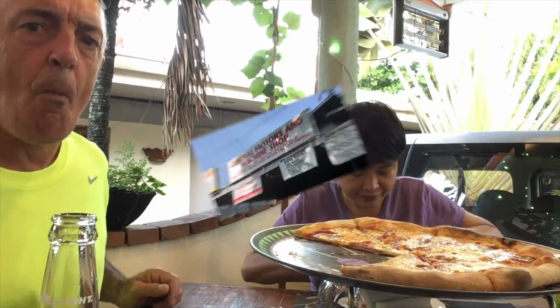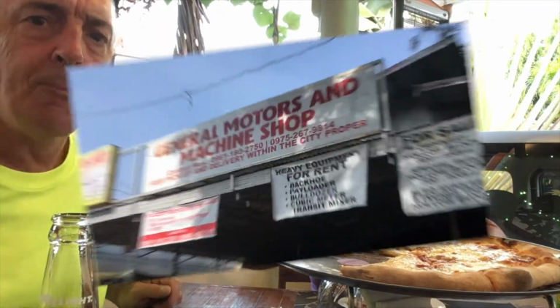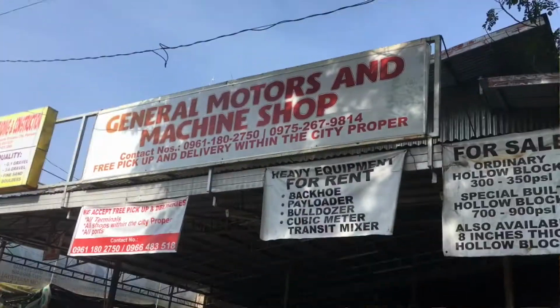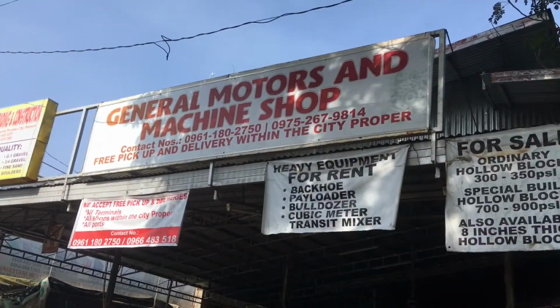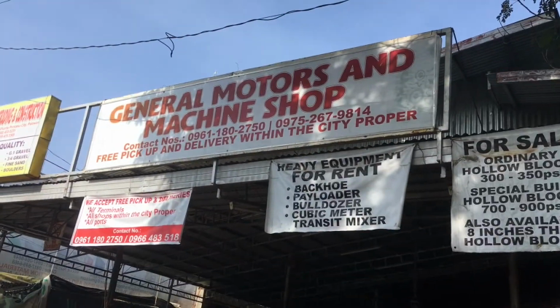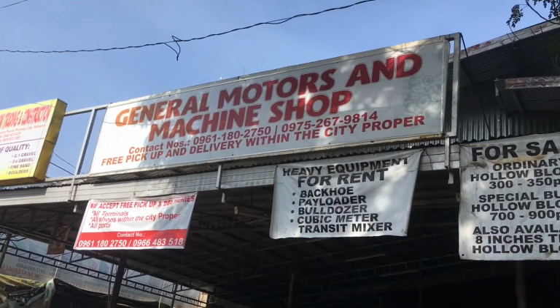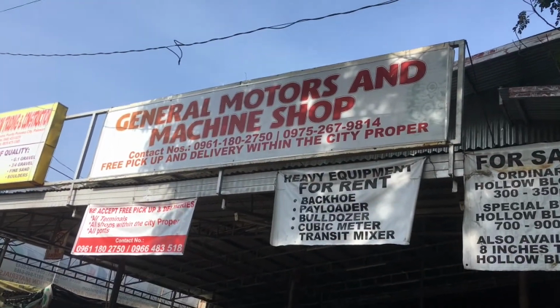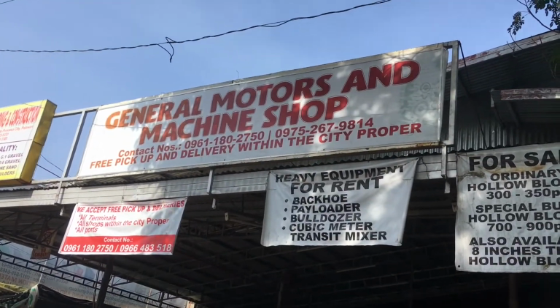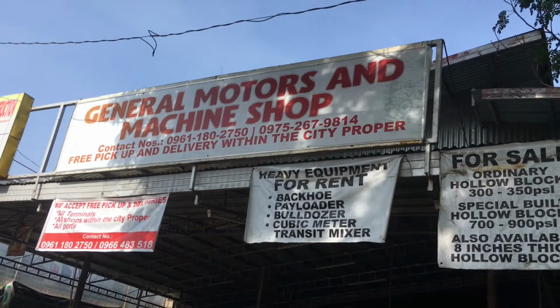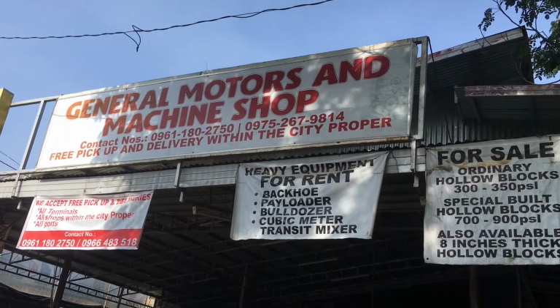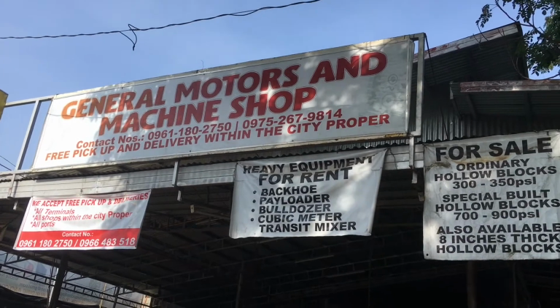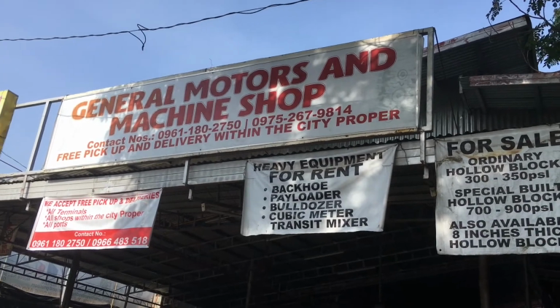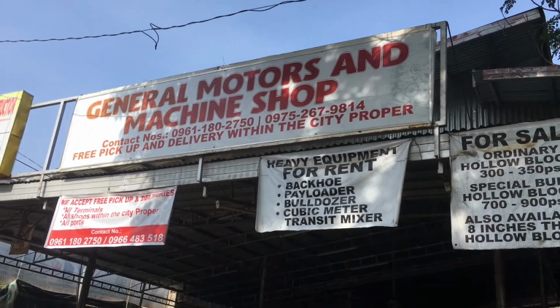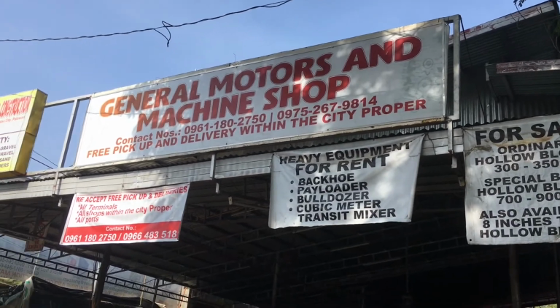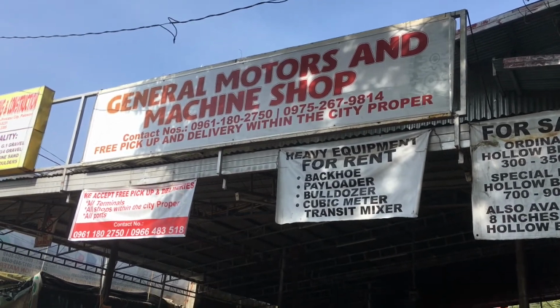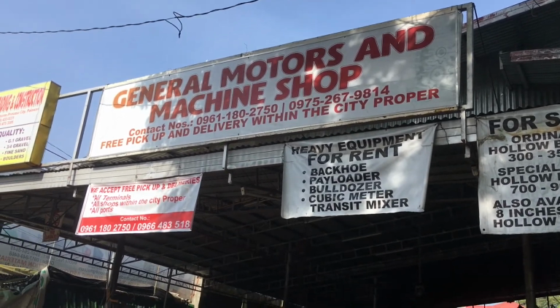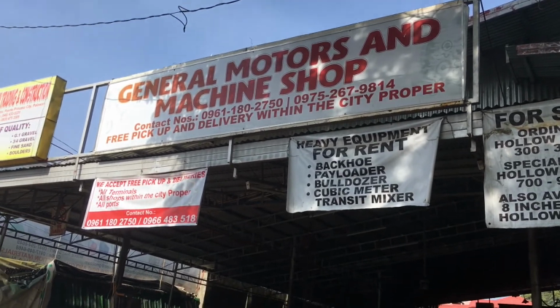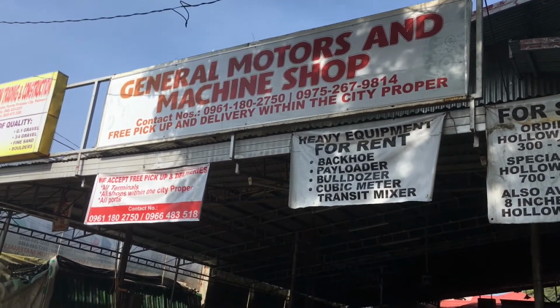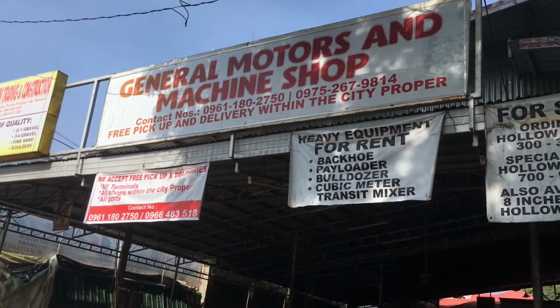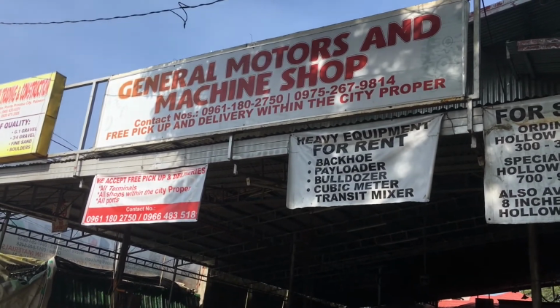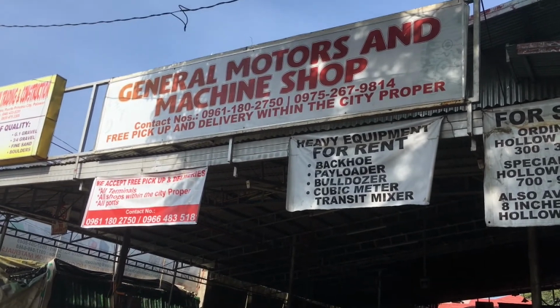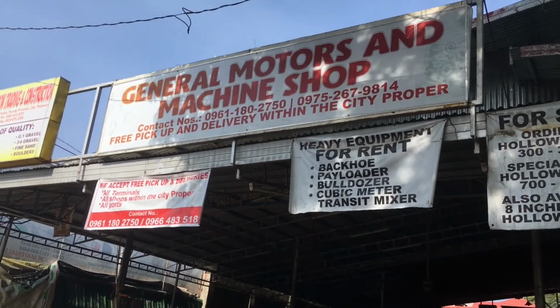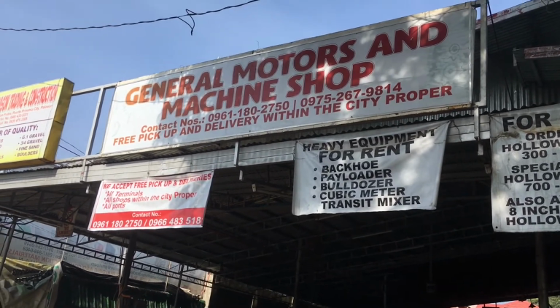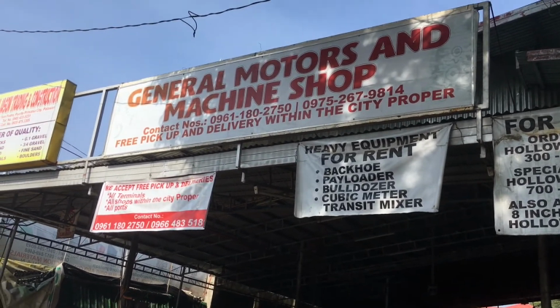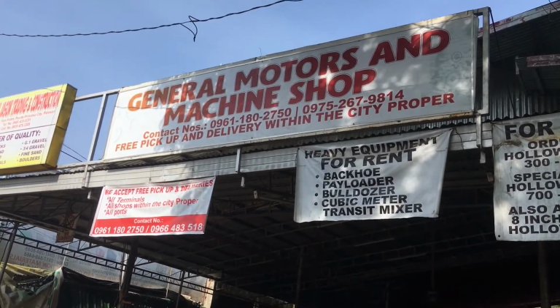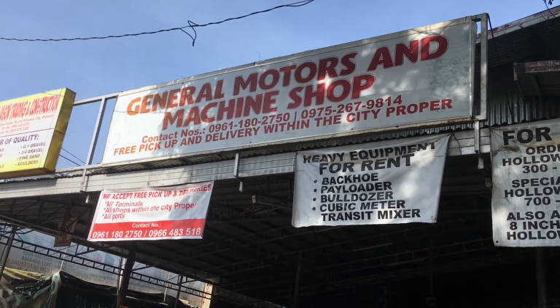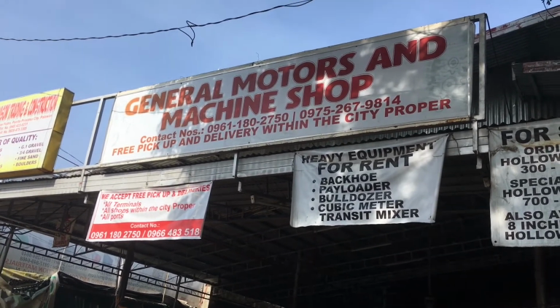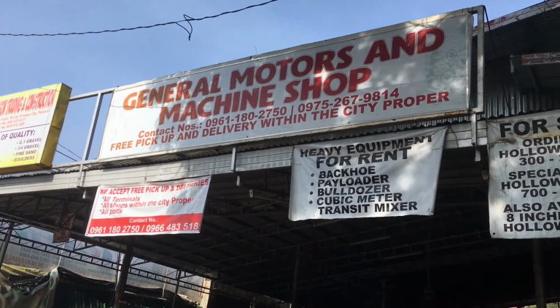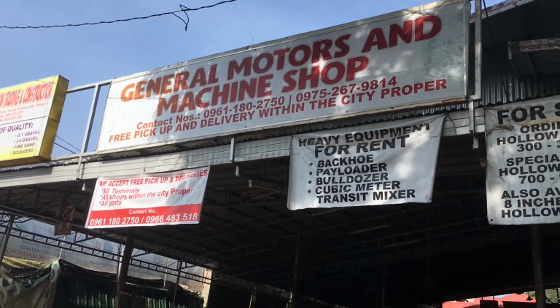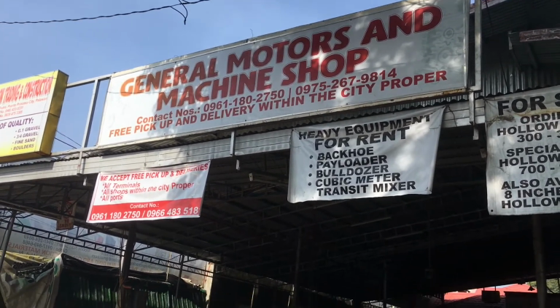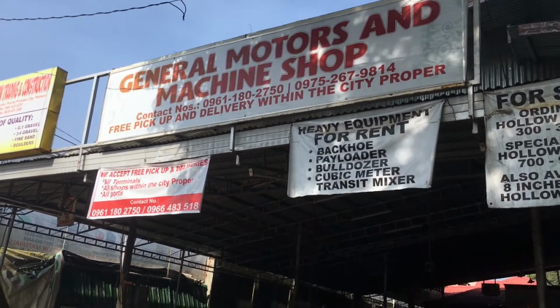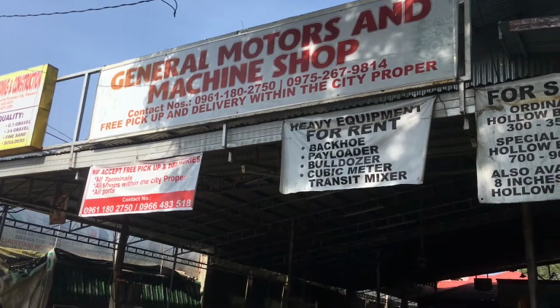I'm here at General Motors machine shop this morning to get our prop shaft machined. So yeah, let's go!